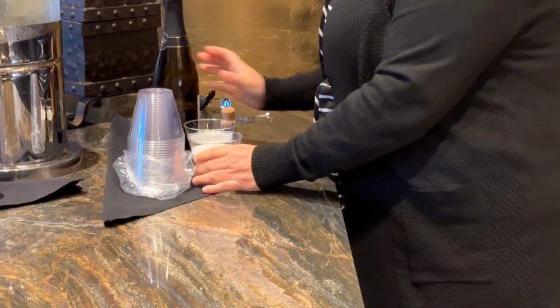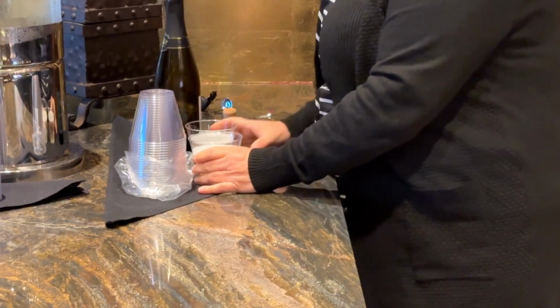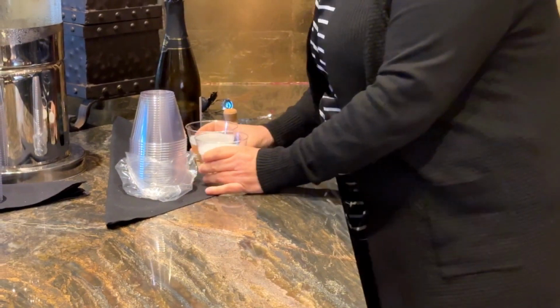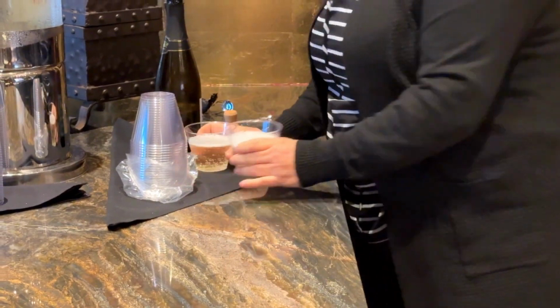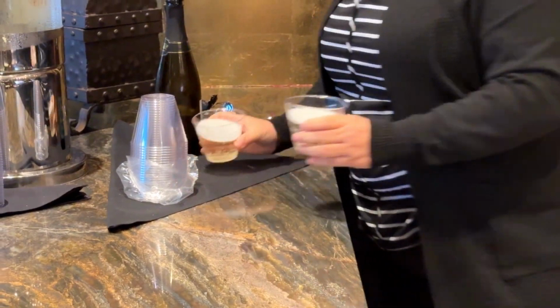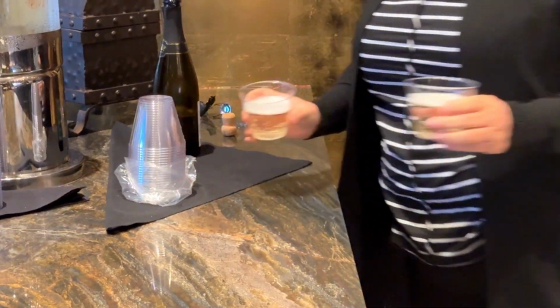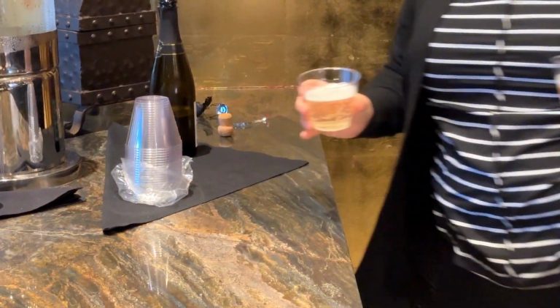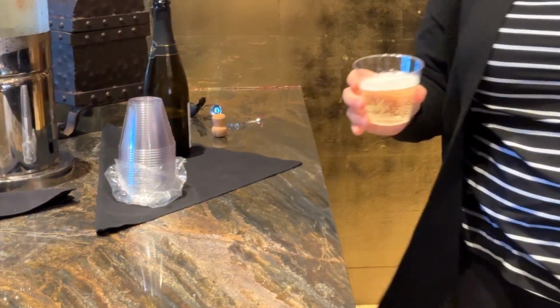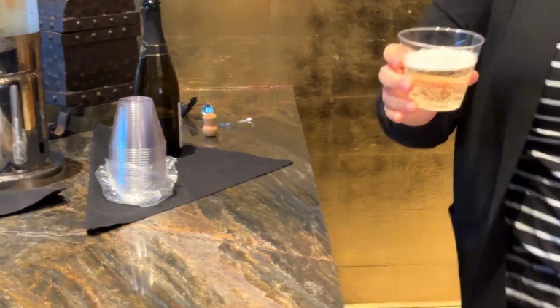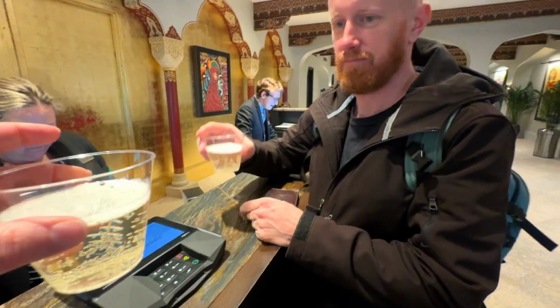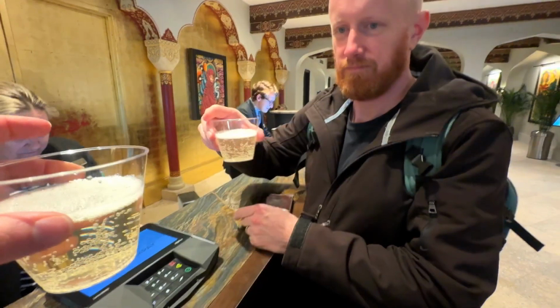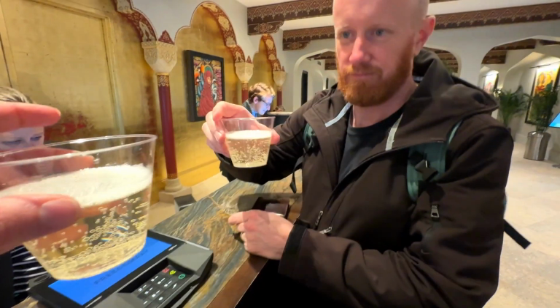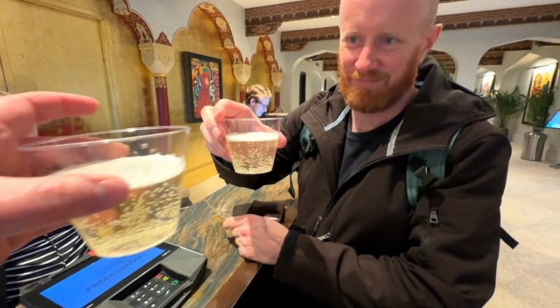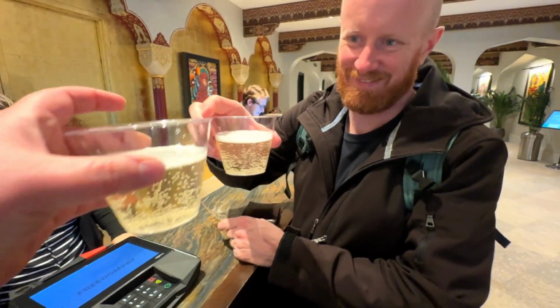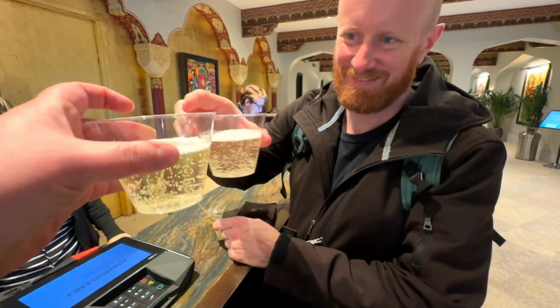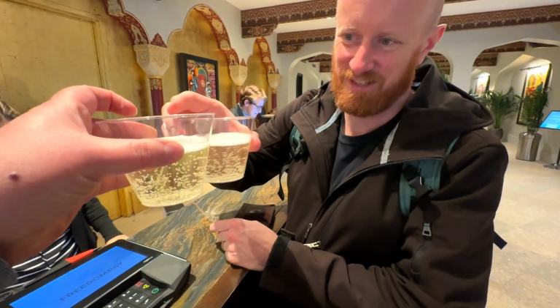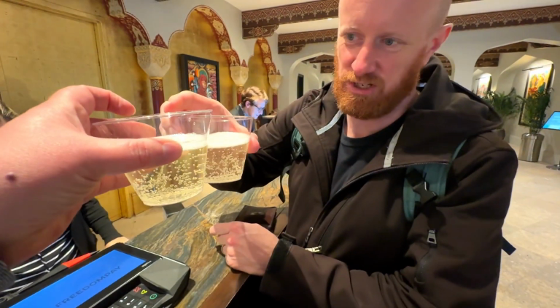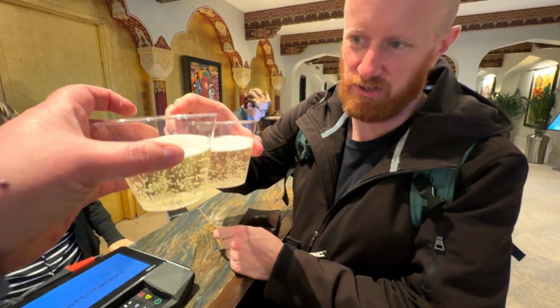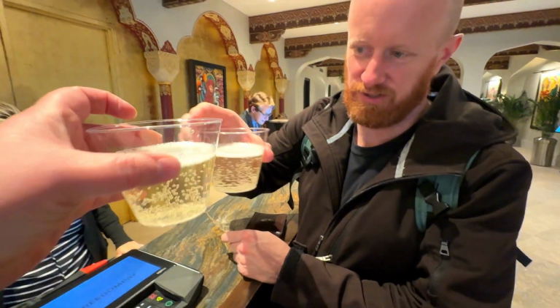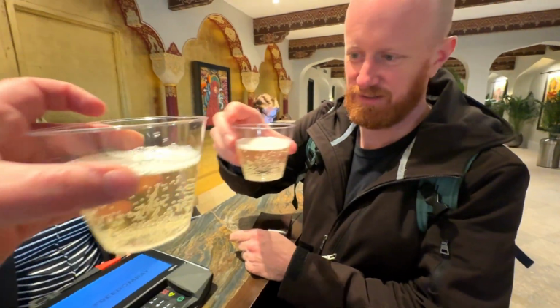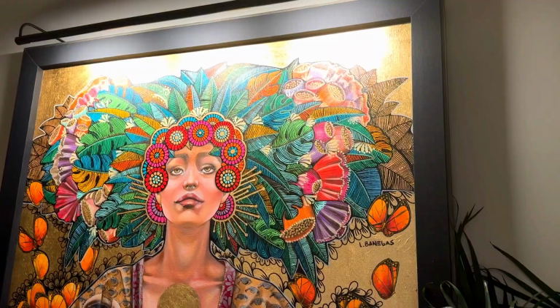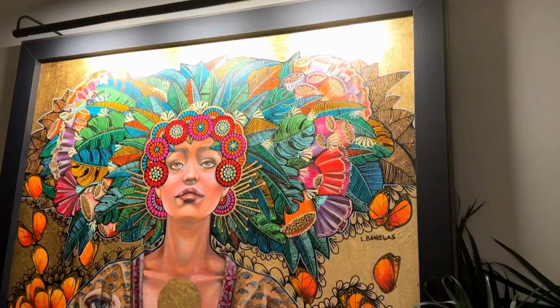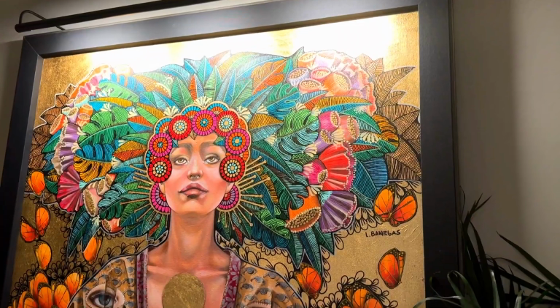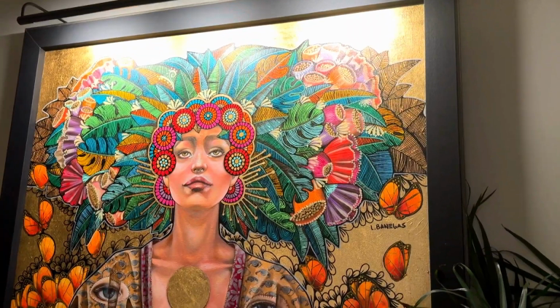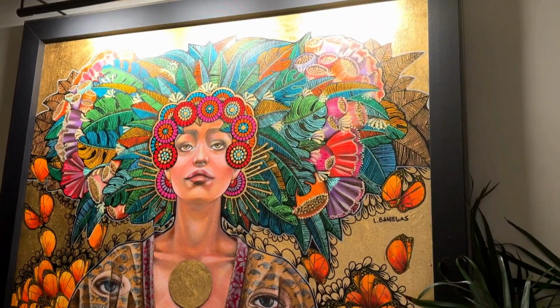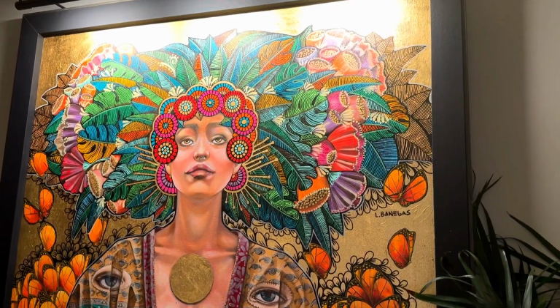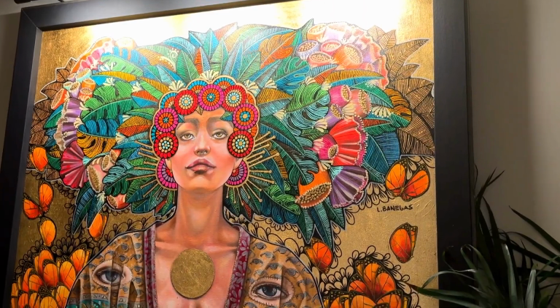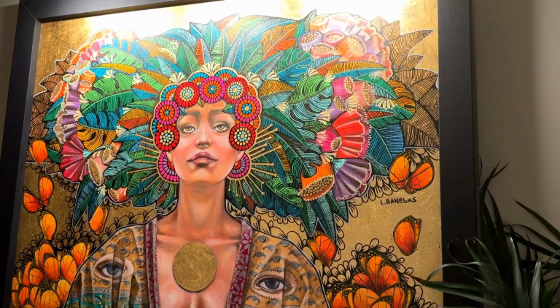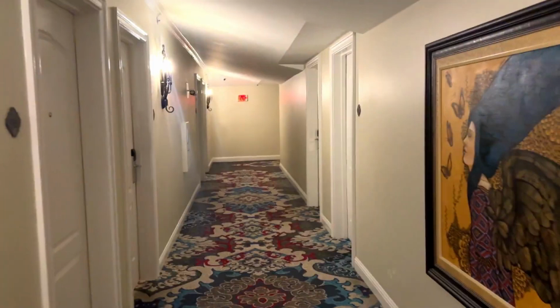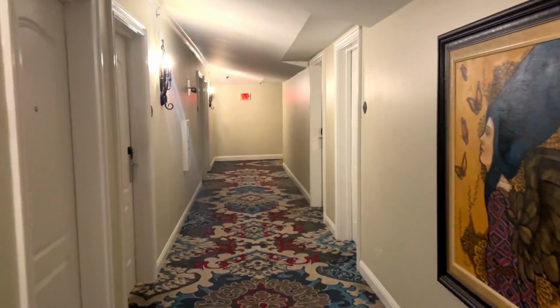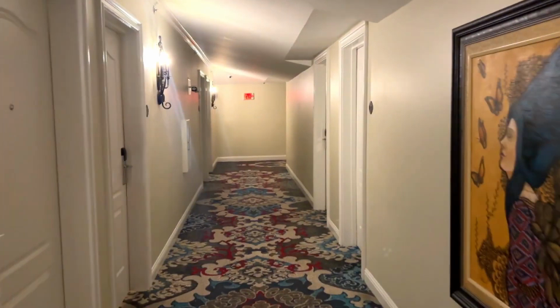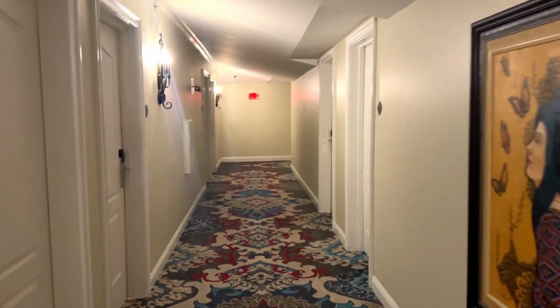Checking in, we're greeted with a glass of complimentary champagne and given a map of the city and our room keys.